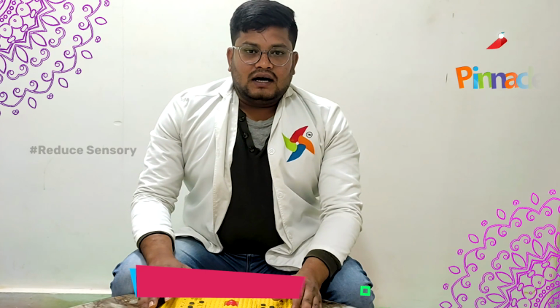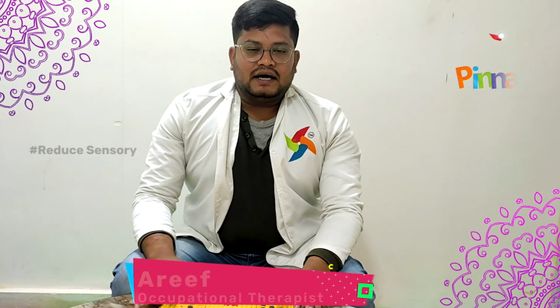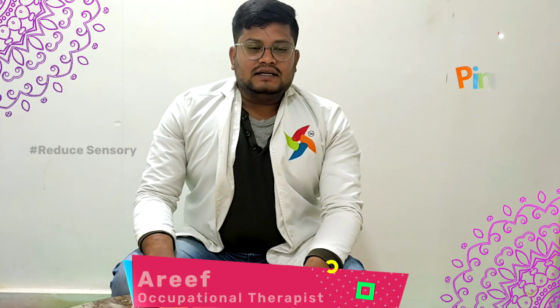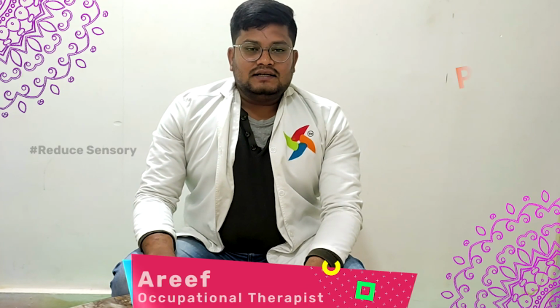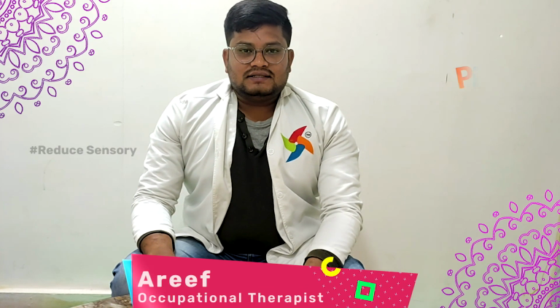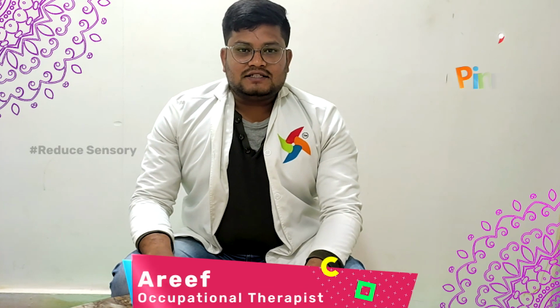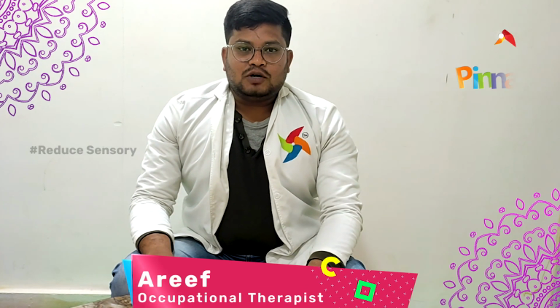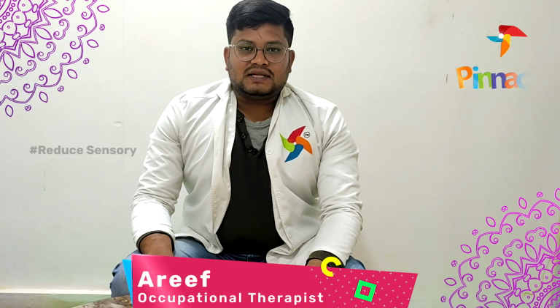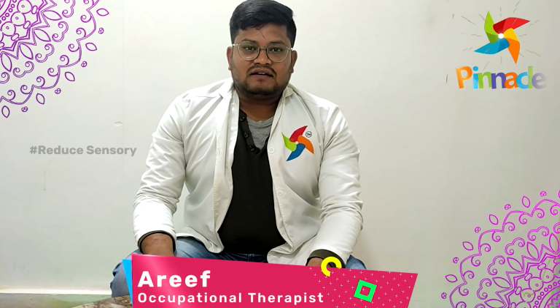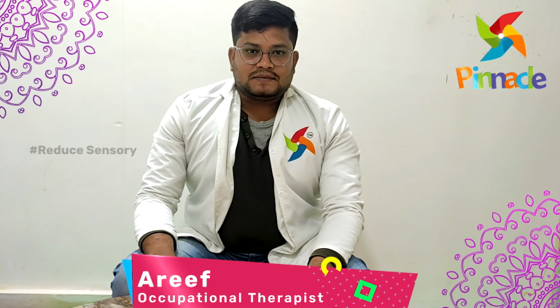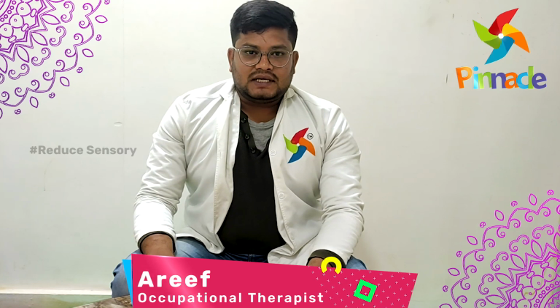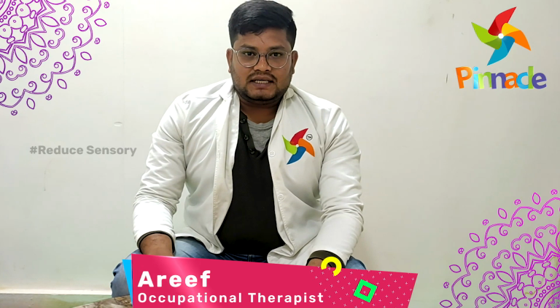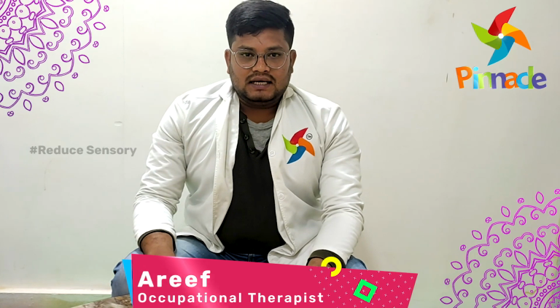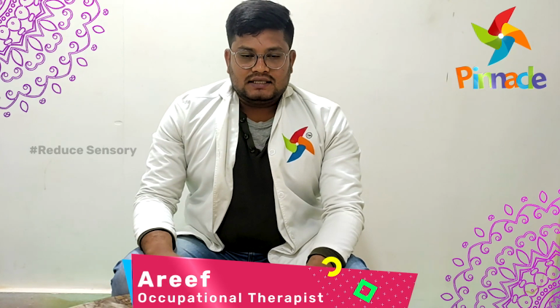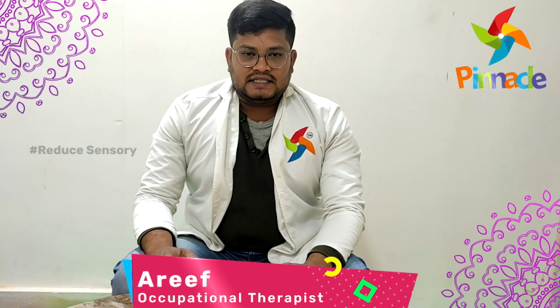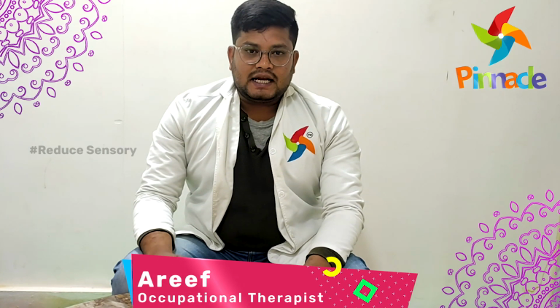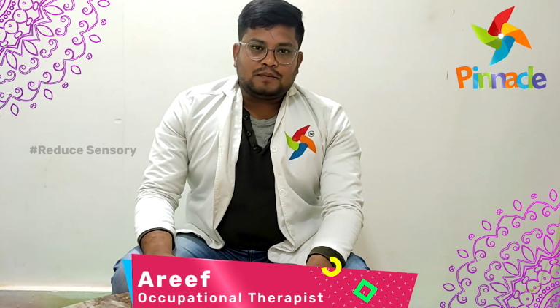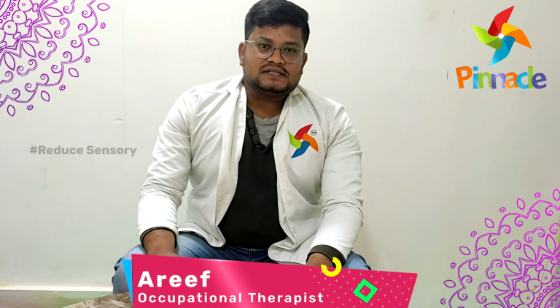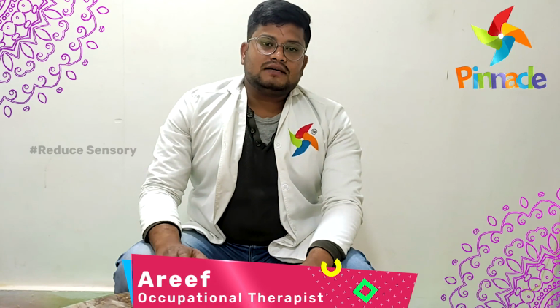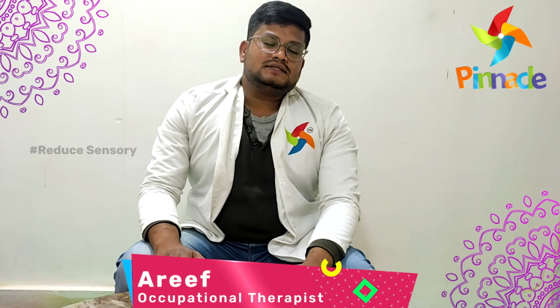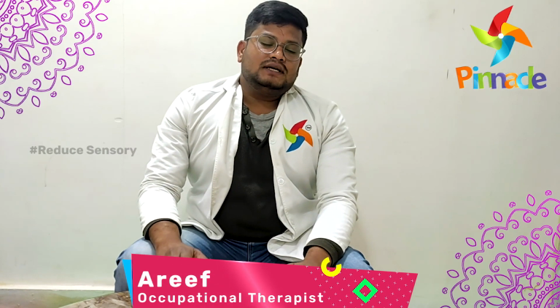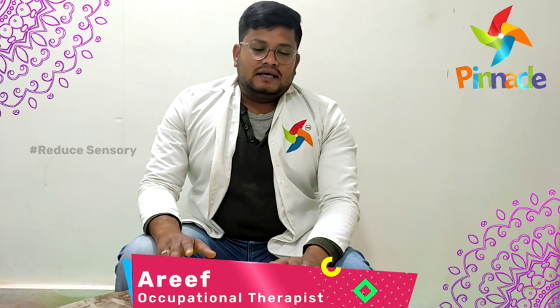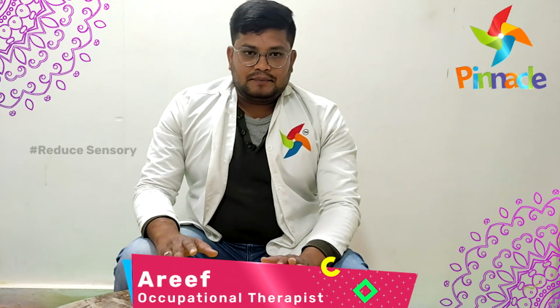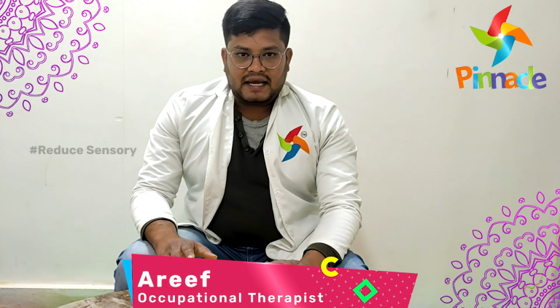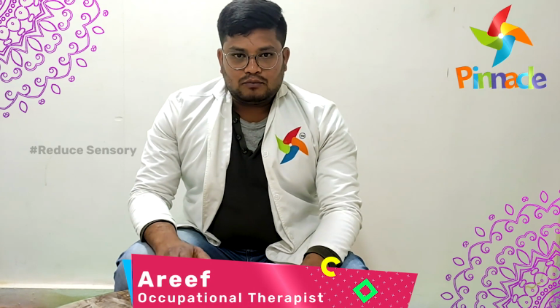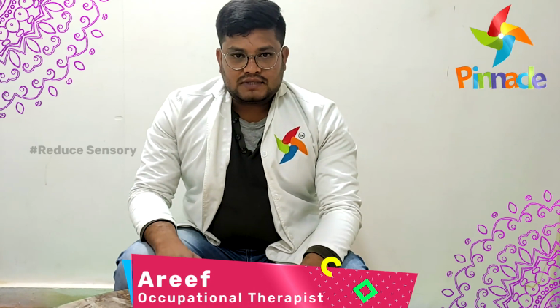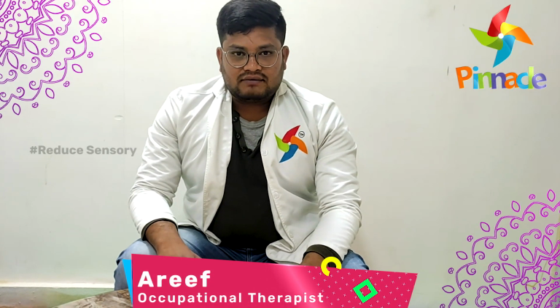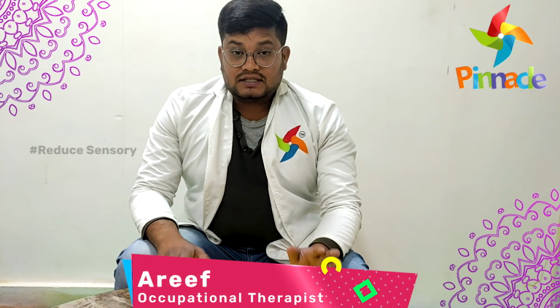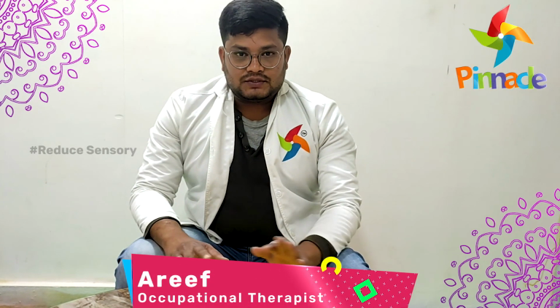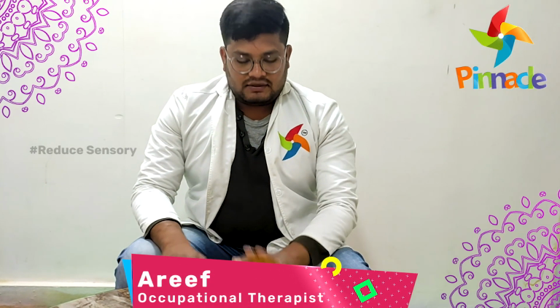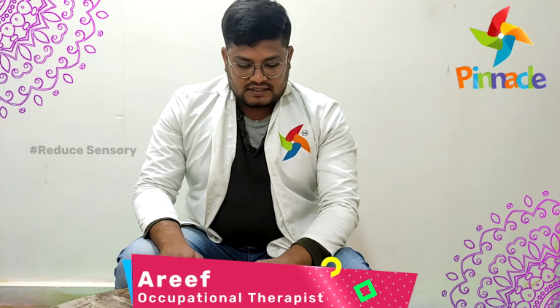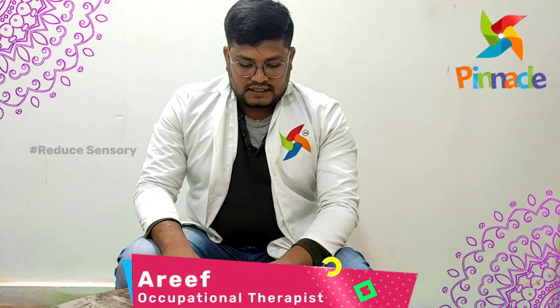Hi, this is Mohamad Agit Rapsundani, Senior Occupational Therapist at Pinnacle Blooms Network Park, Dilshuna Air facility.